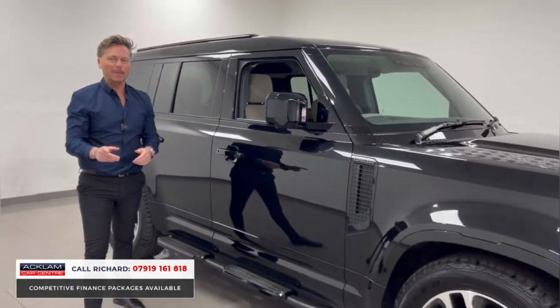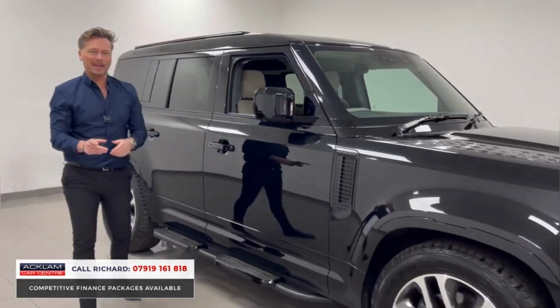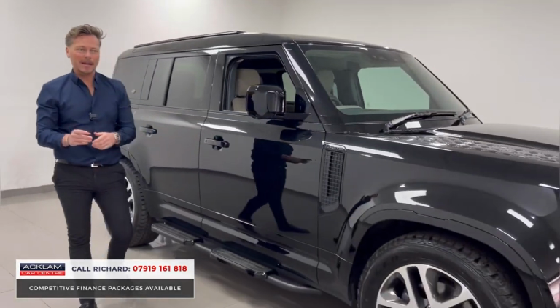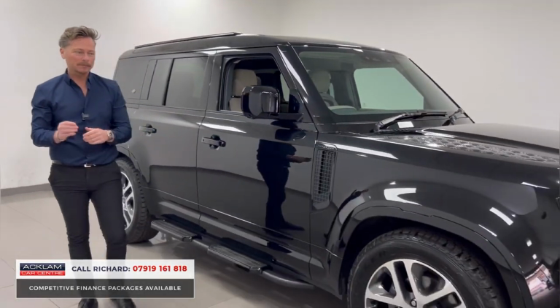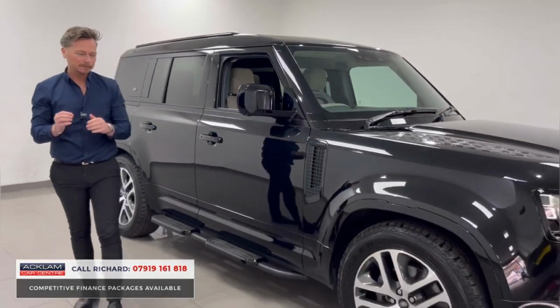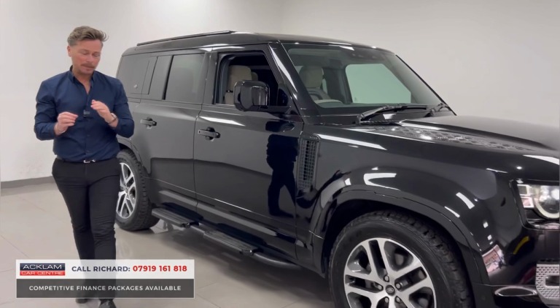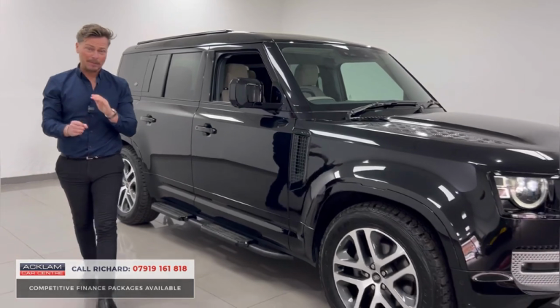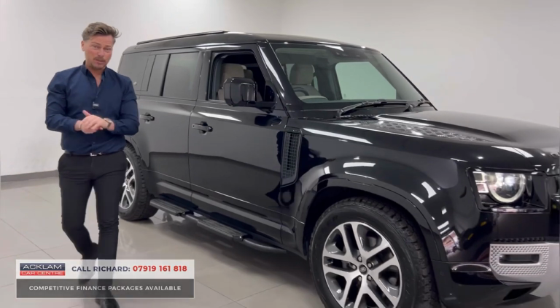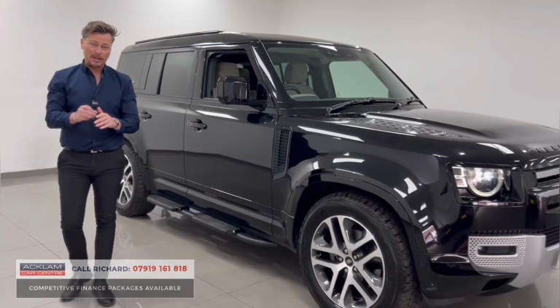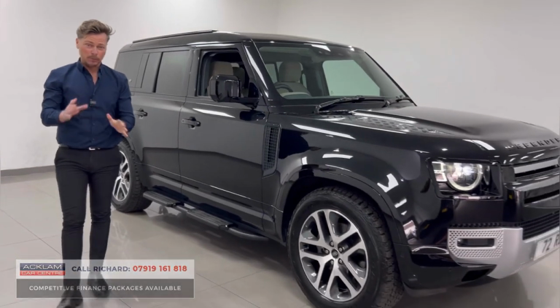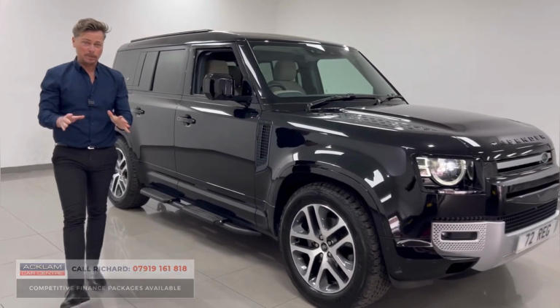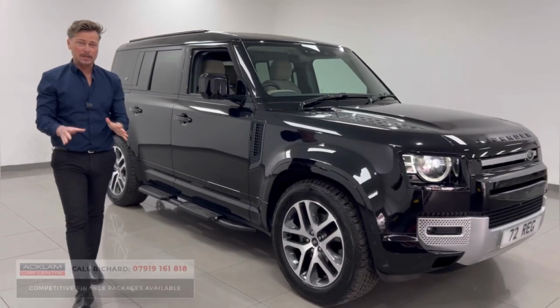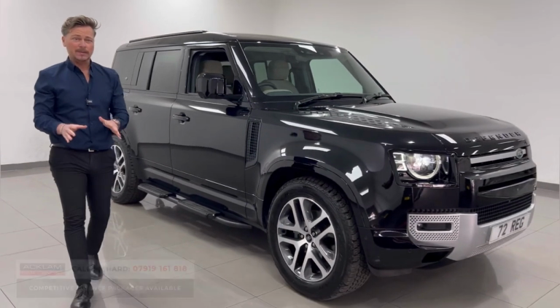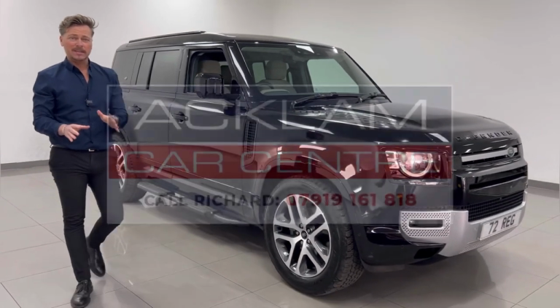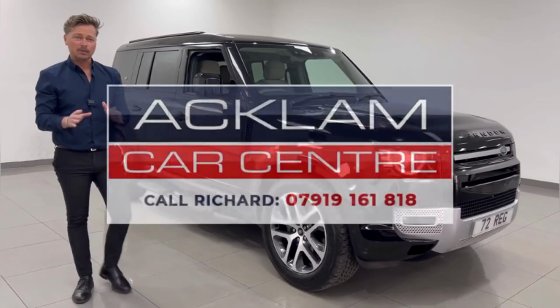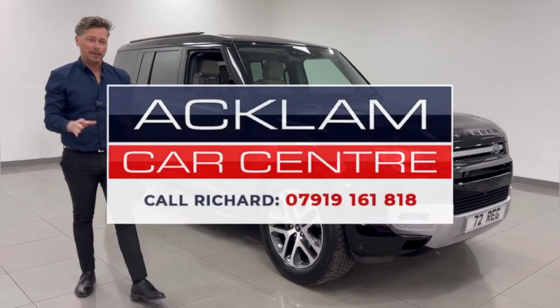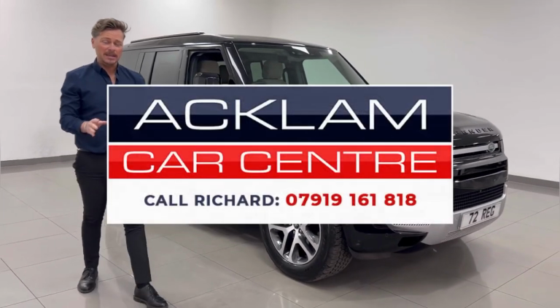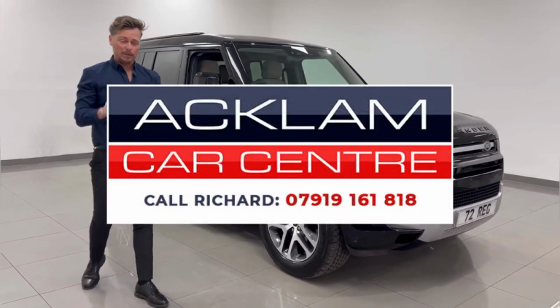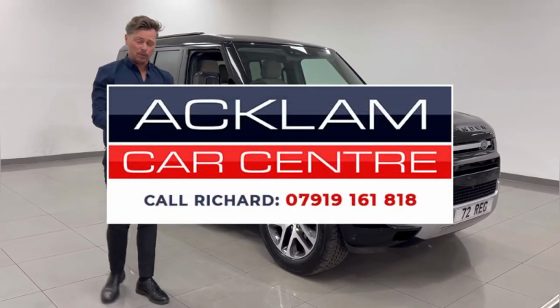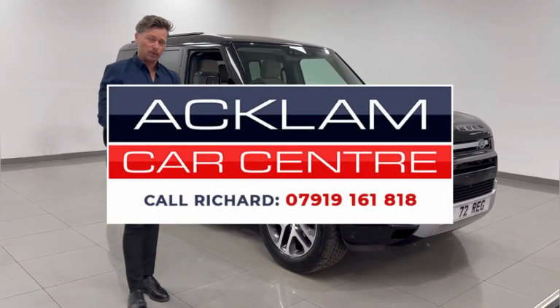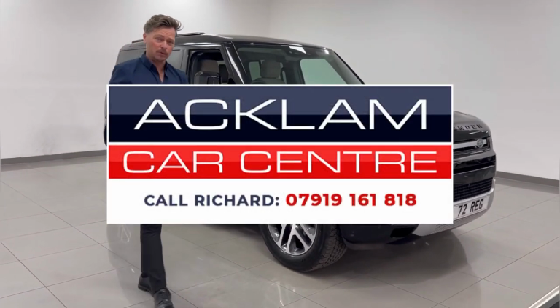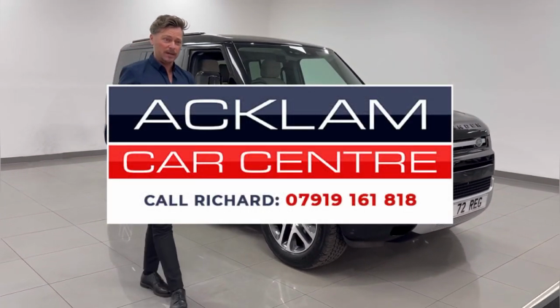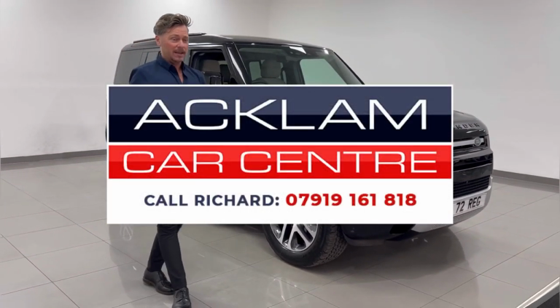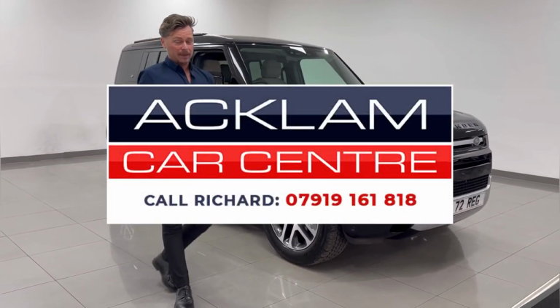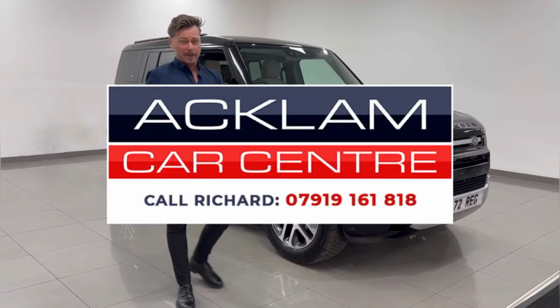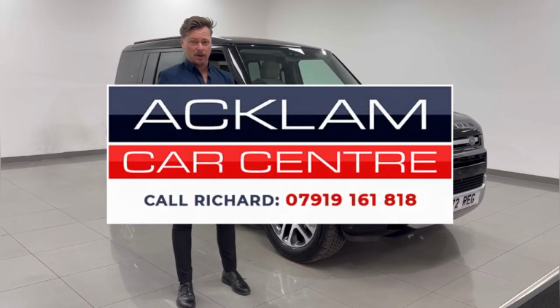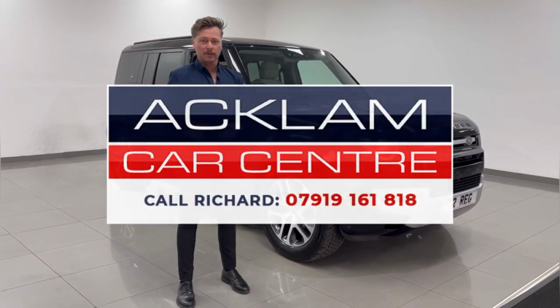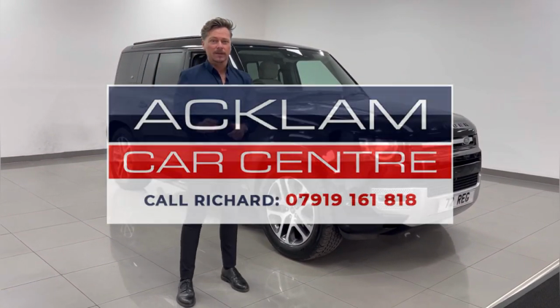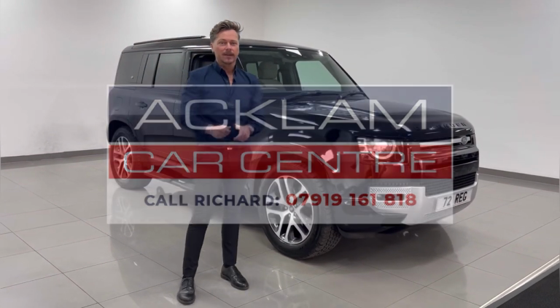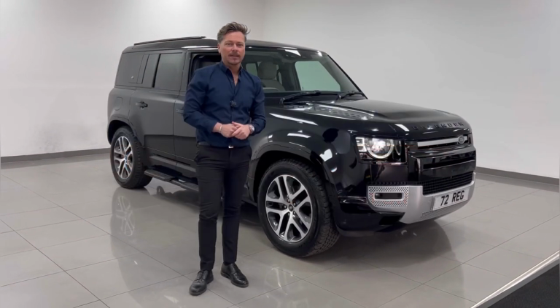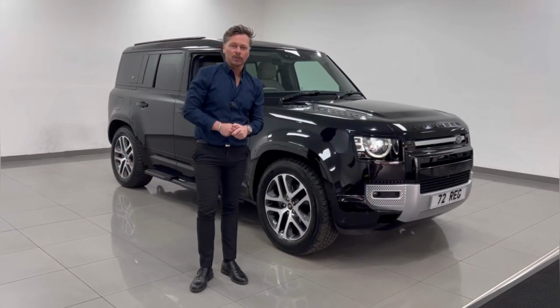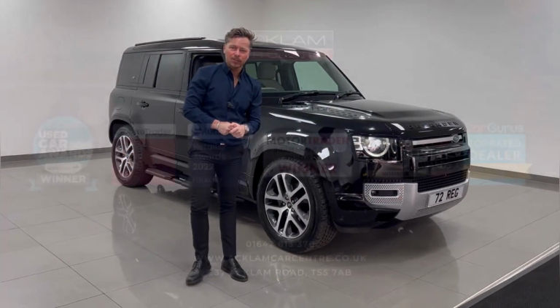It's on the website now. My name's Richard — I'd love to speak to you about this car, so please use my number on the screen, give me a call. Thanks for watching.